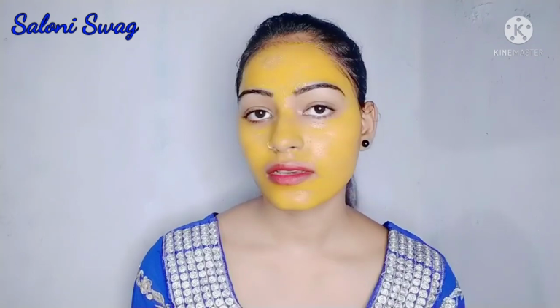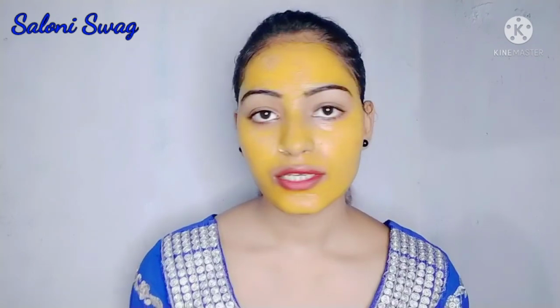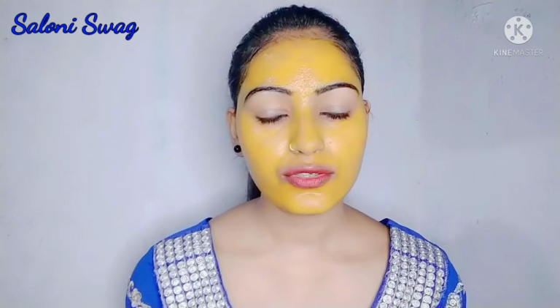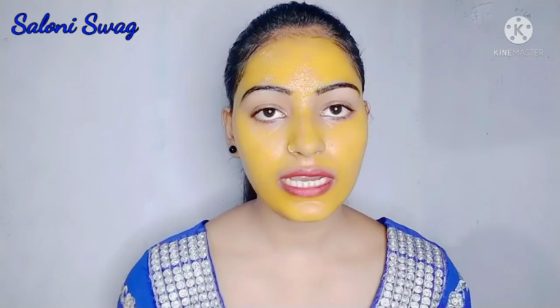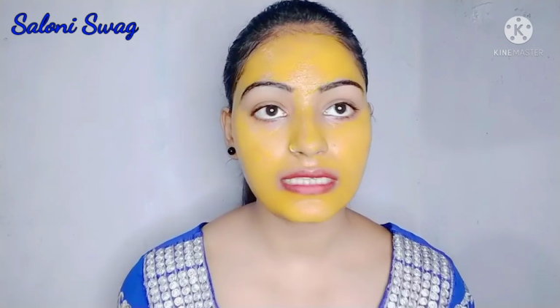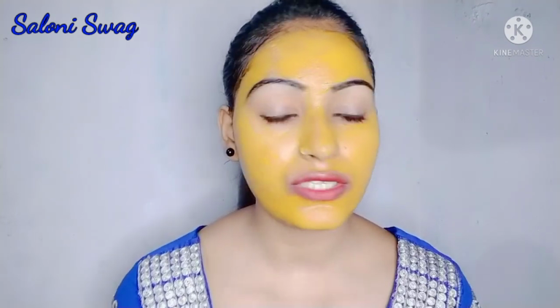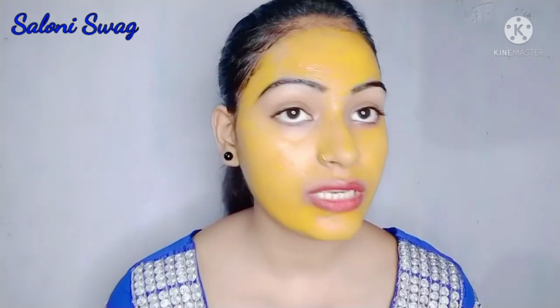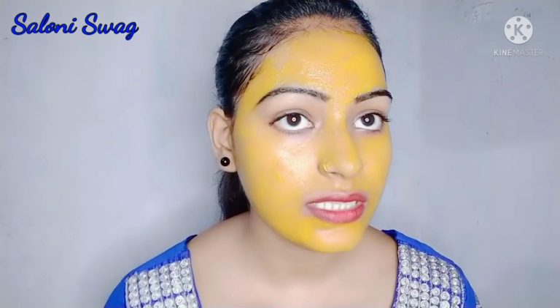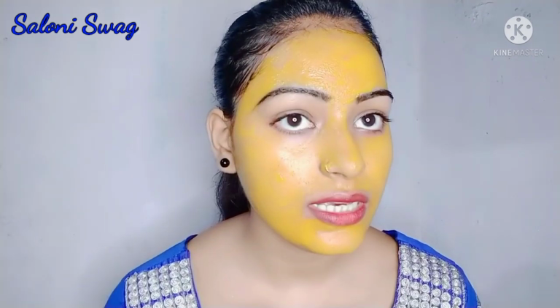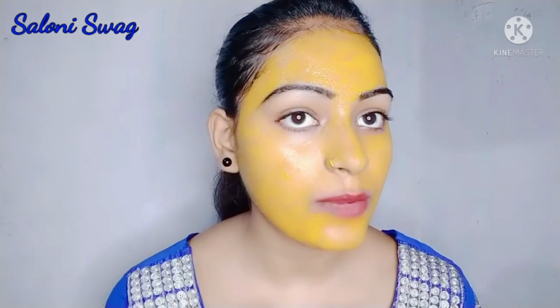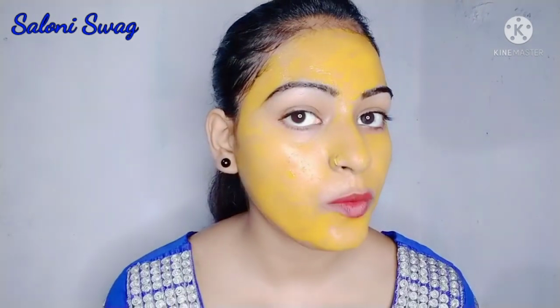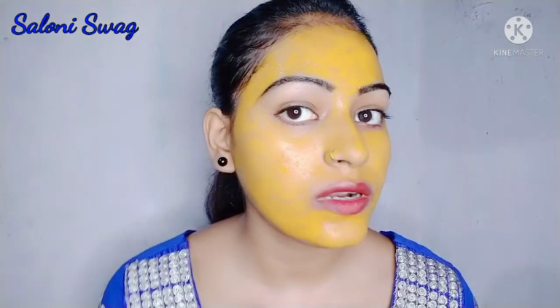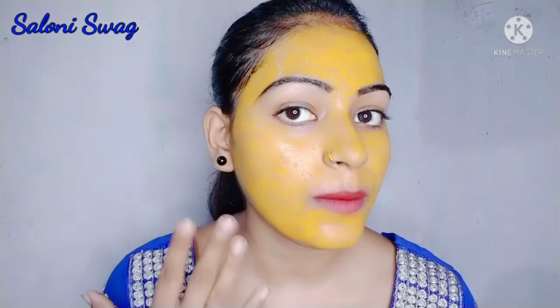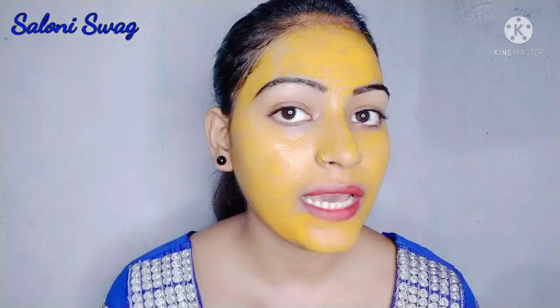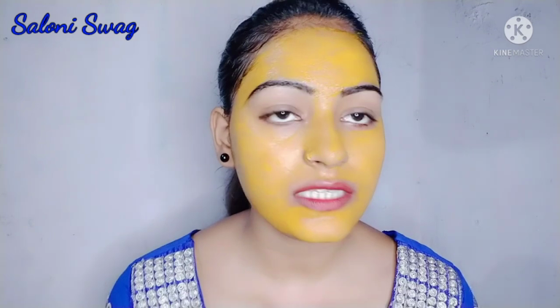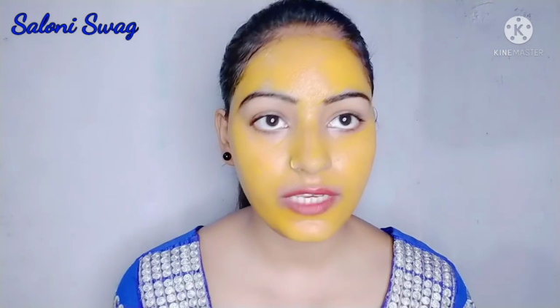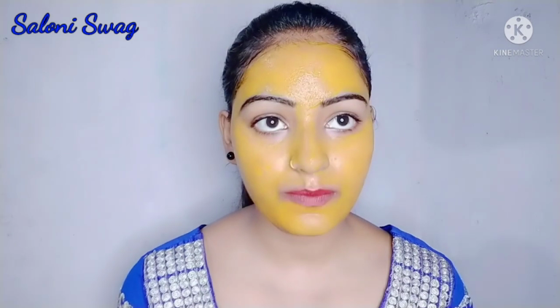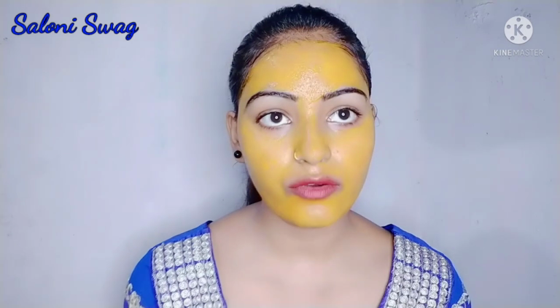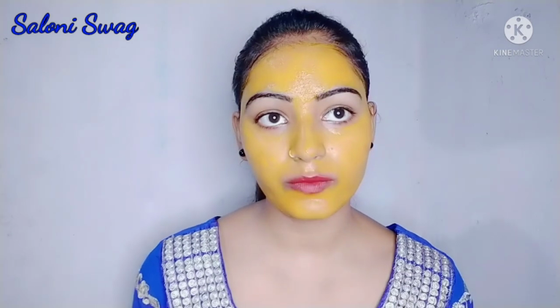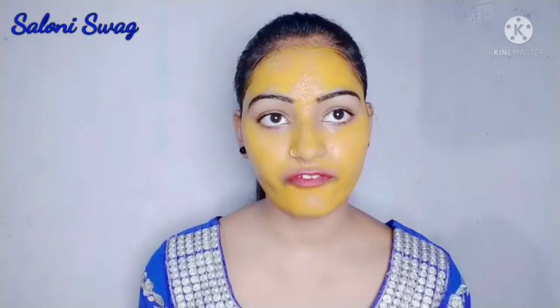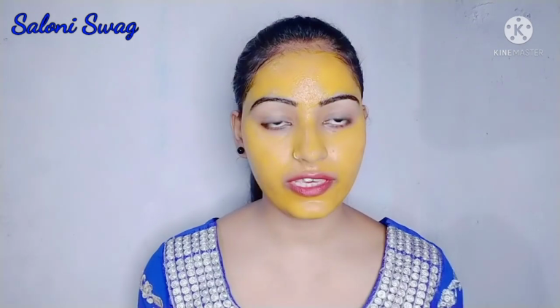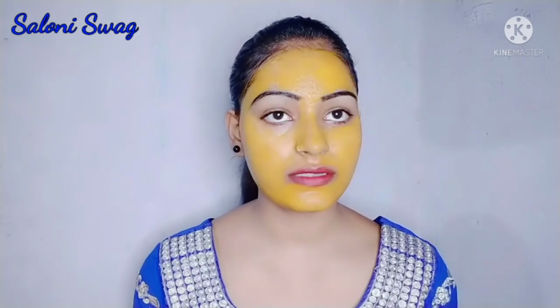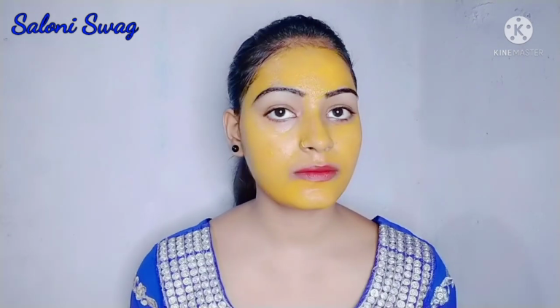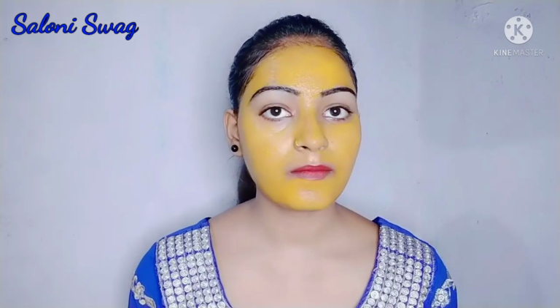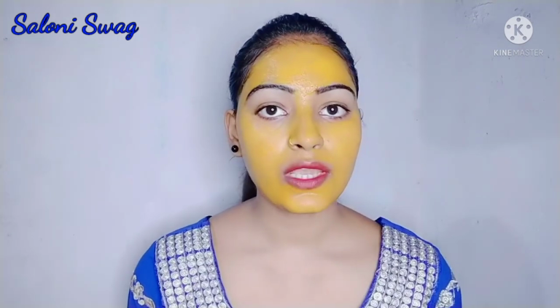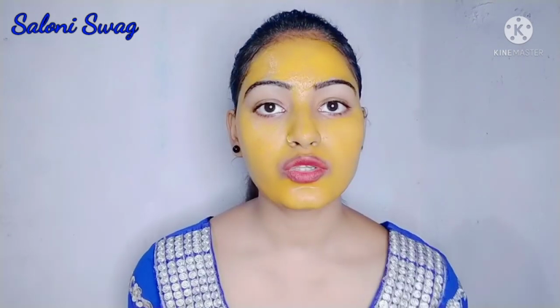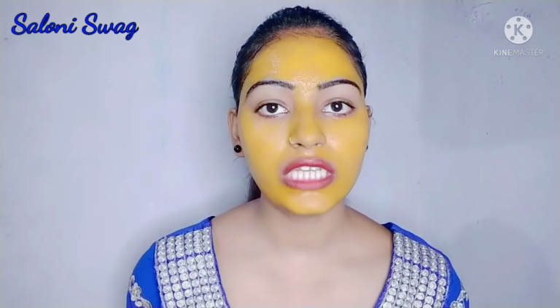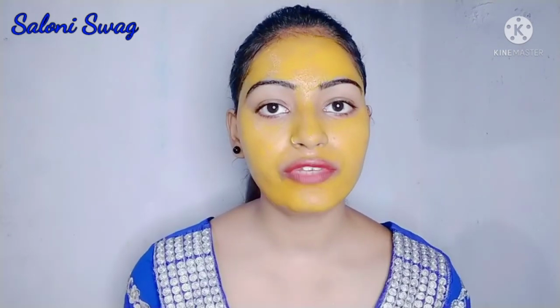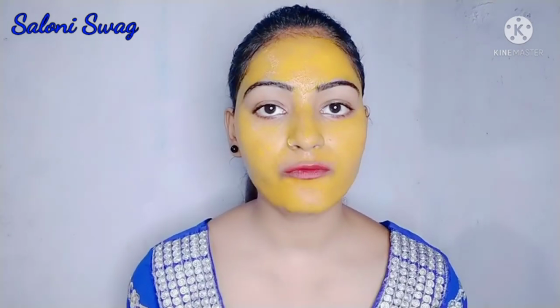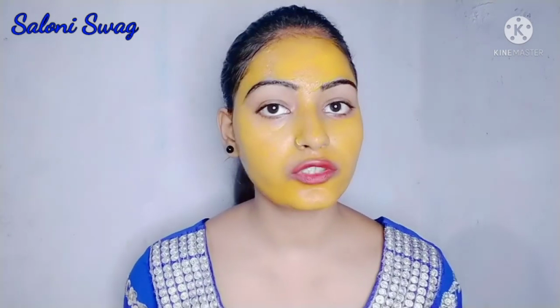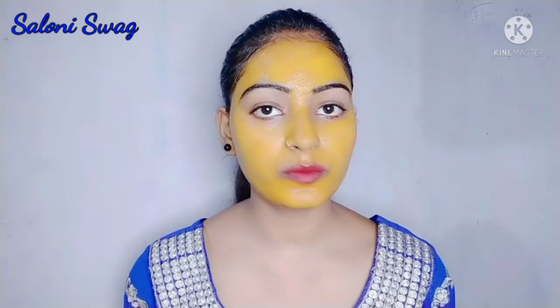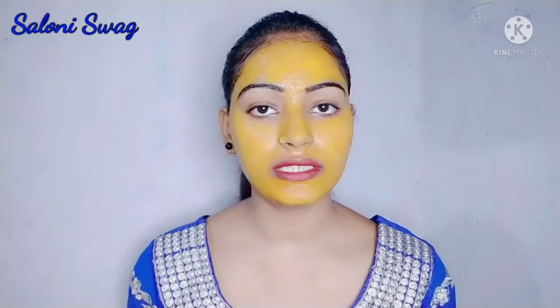So guys, as you can see, I properly apply this face pack on my face. Leave it for 2 minutes.